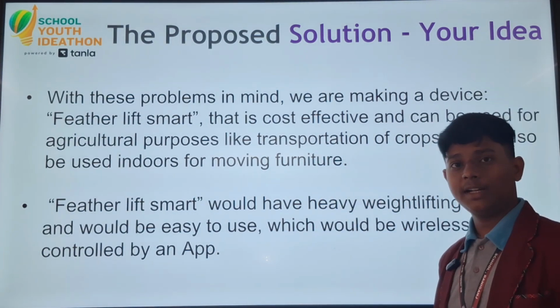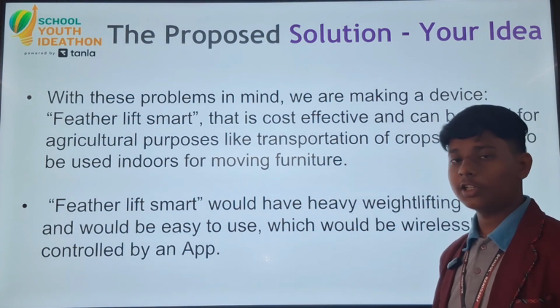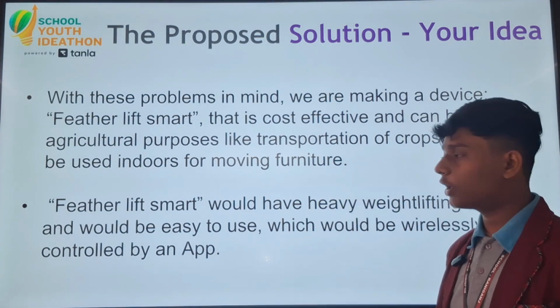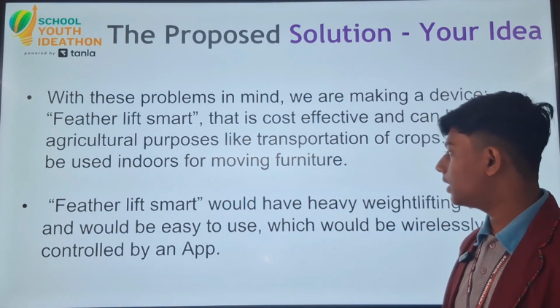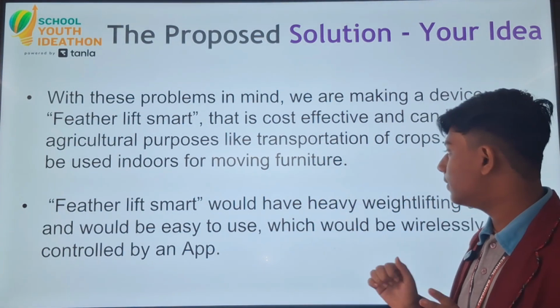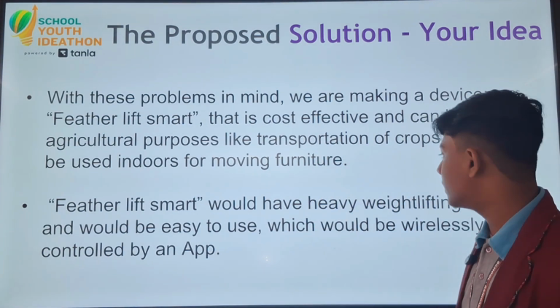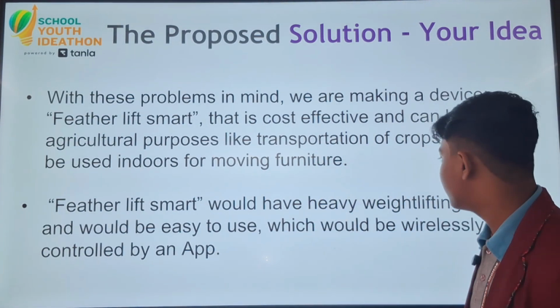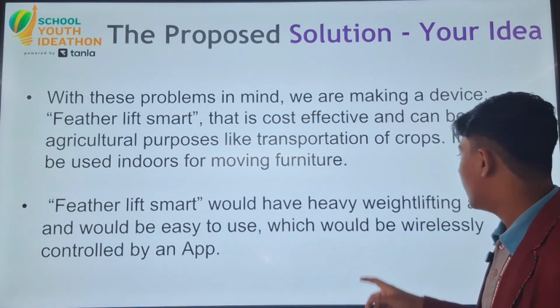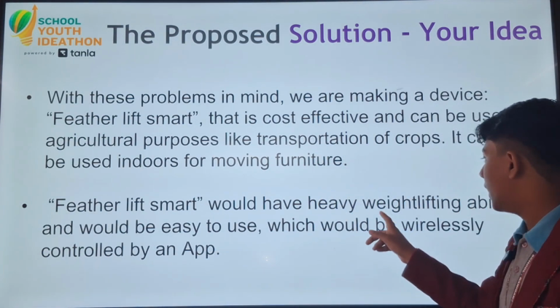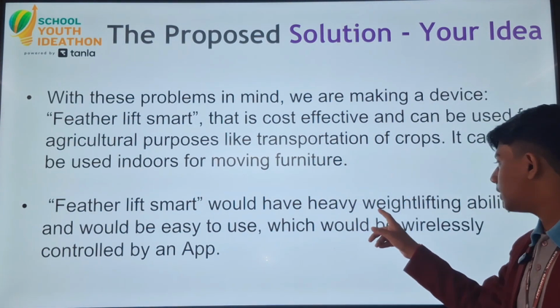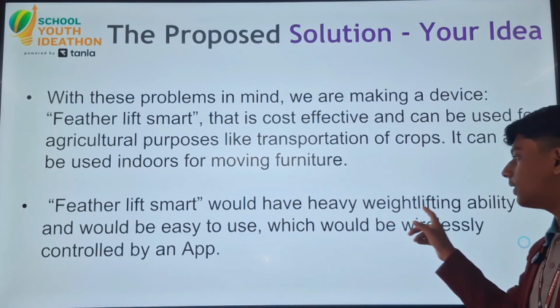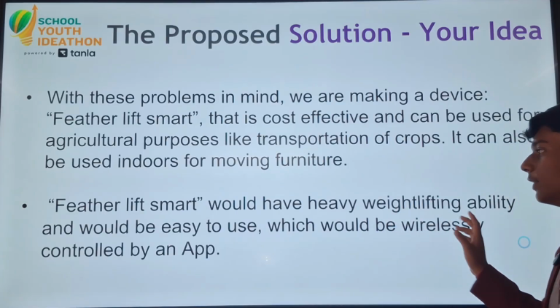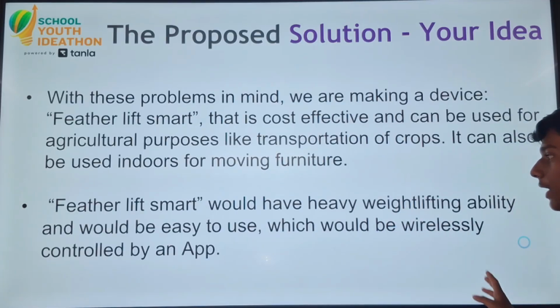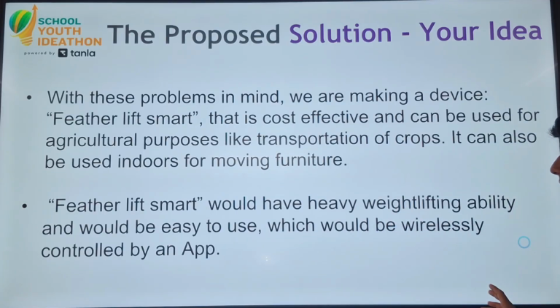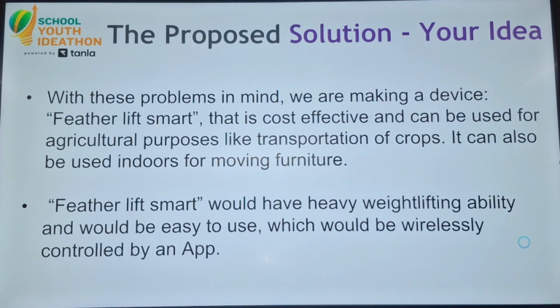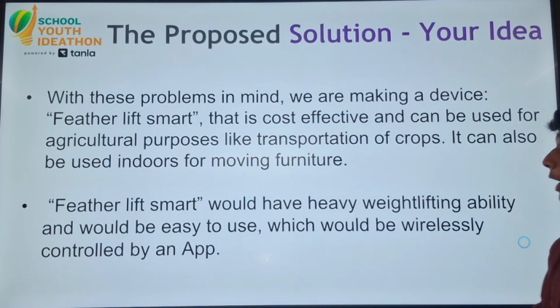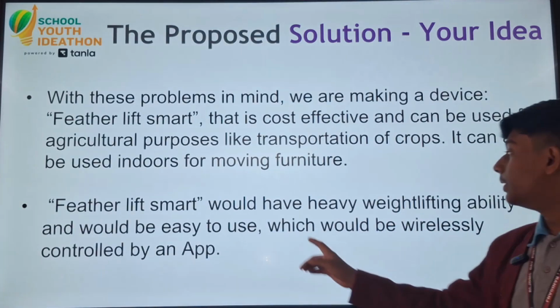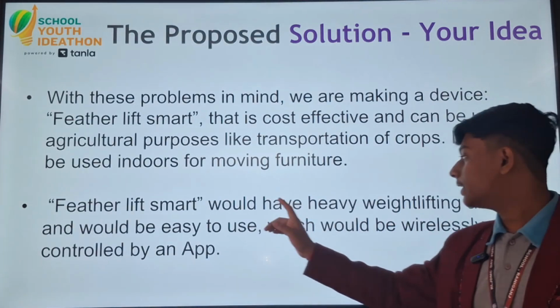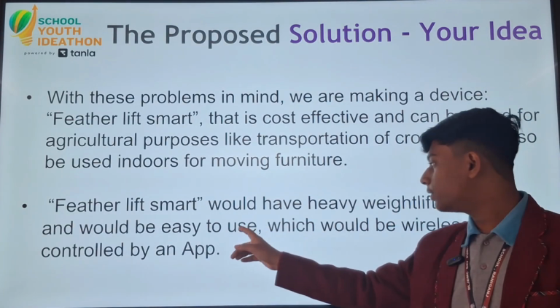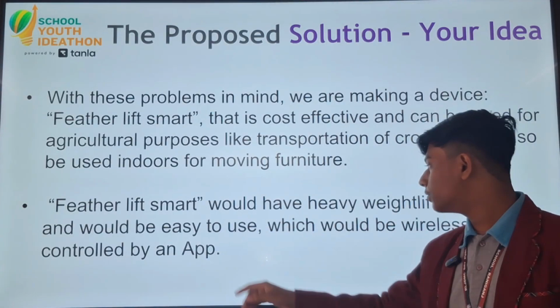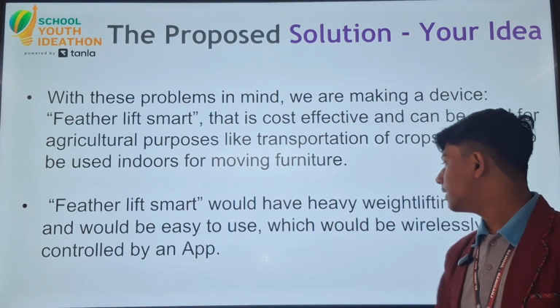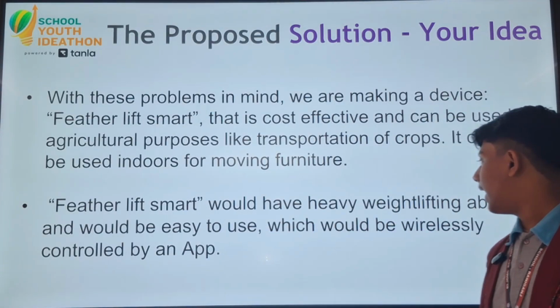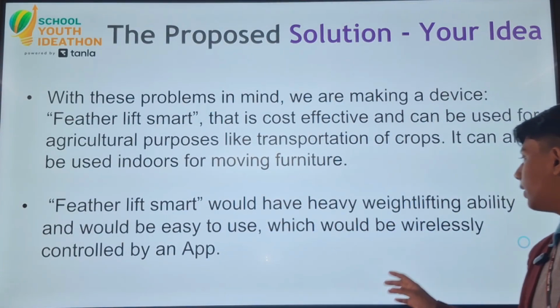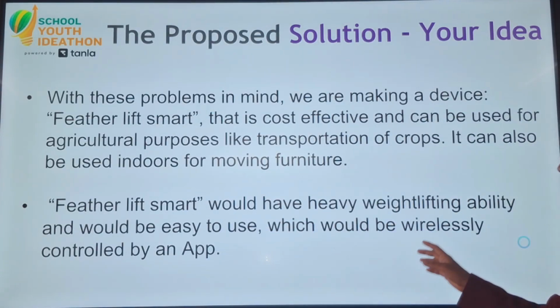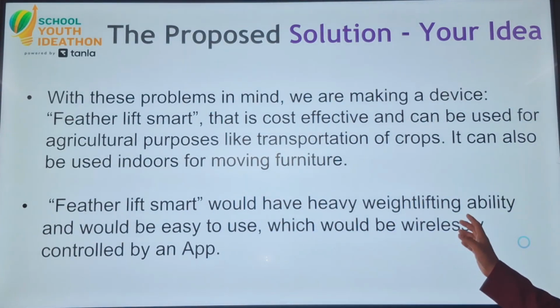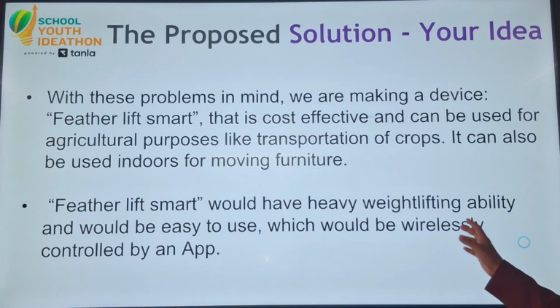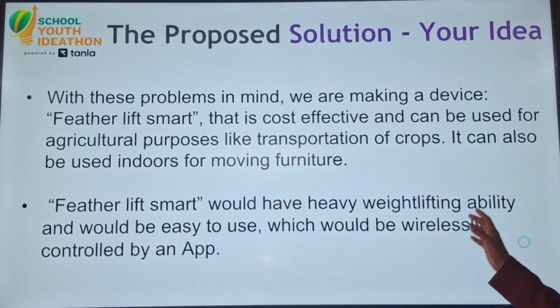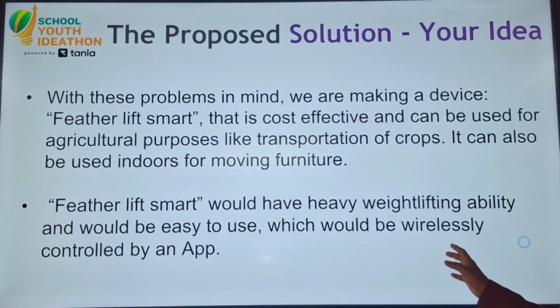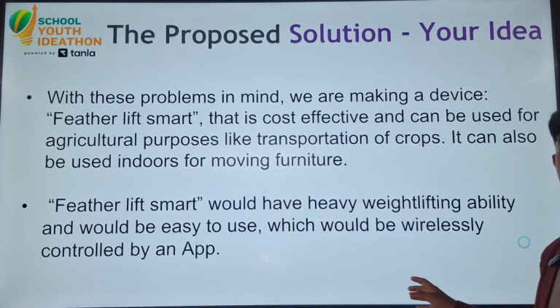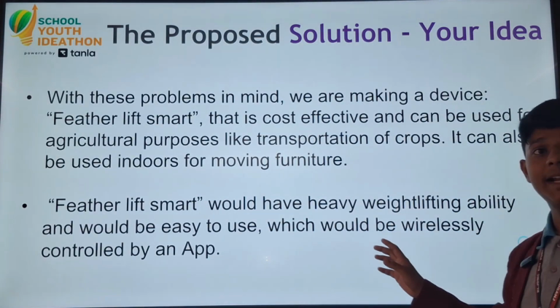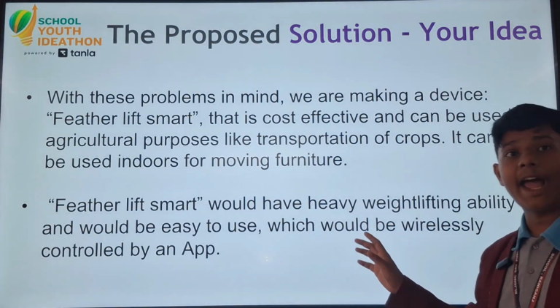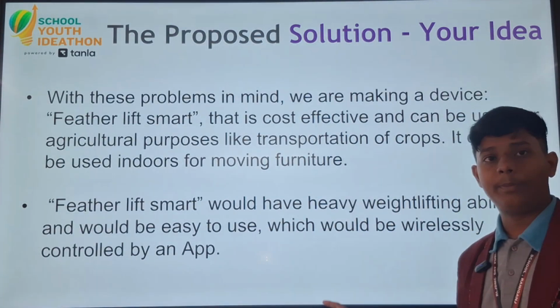Now let us talk about its features. It could lift heavy weights, it would be easy to use, and would be wirelessly controlled by an app.